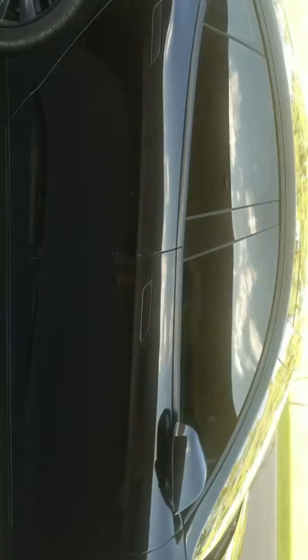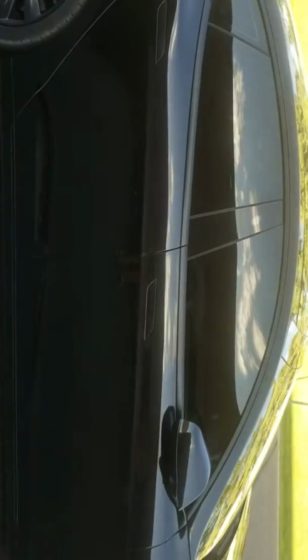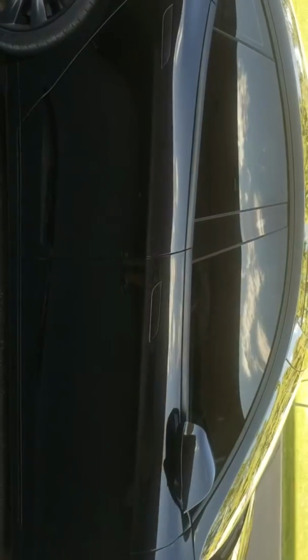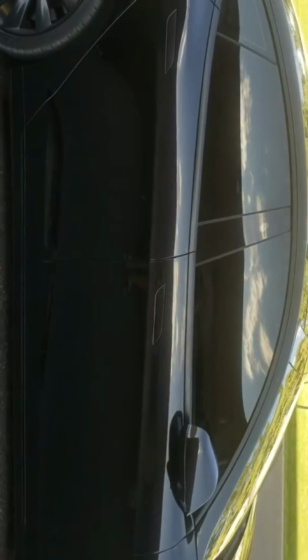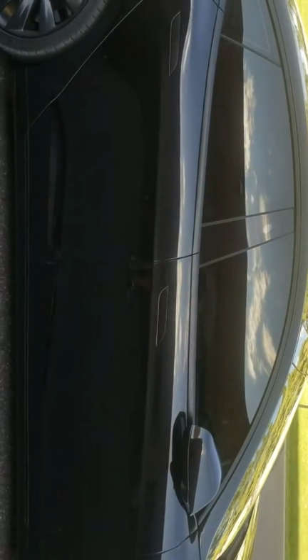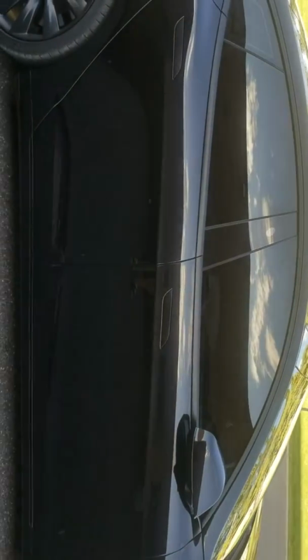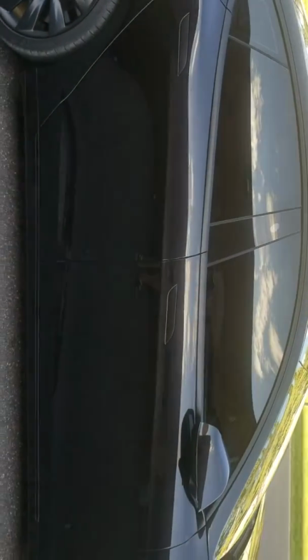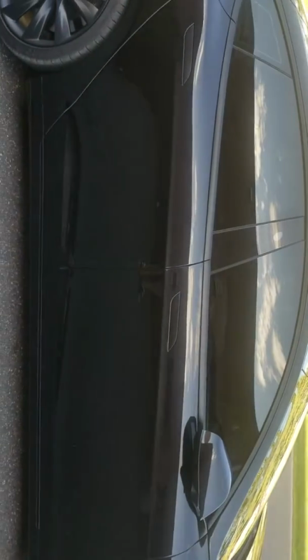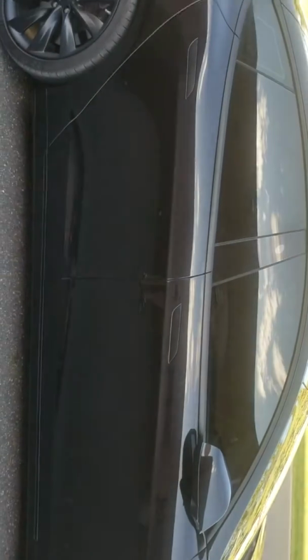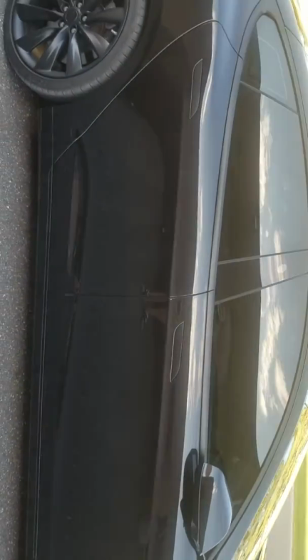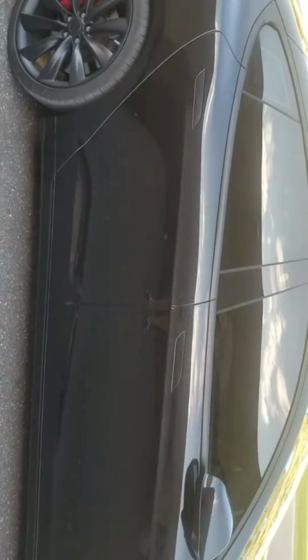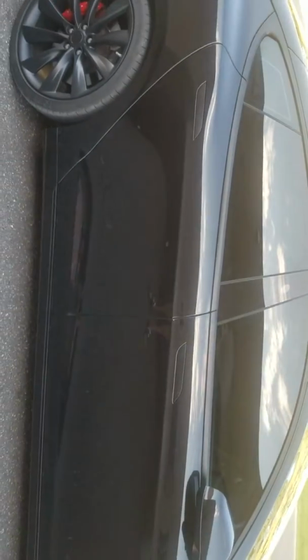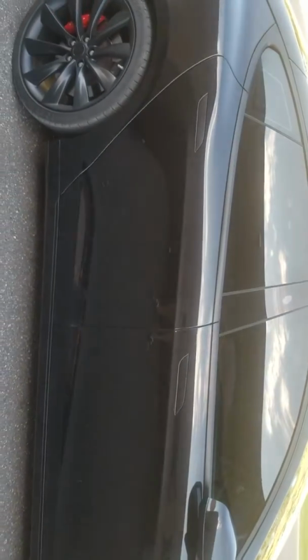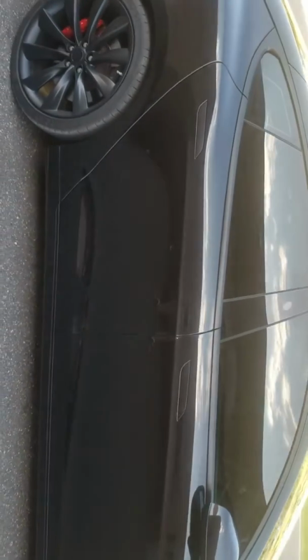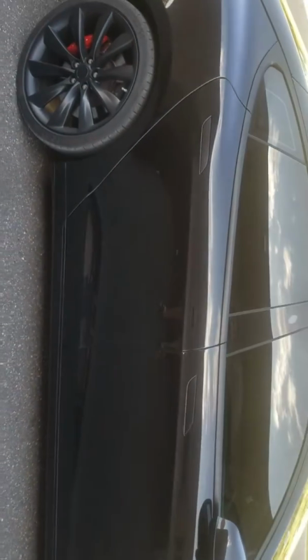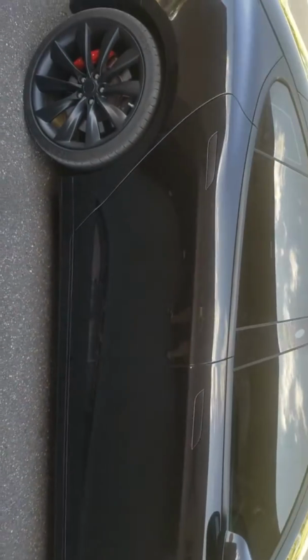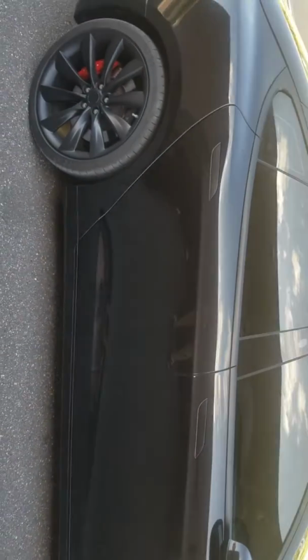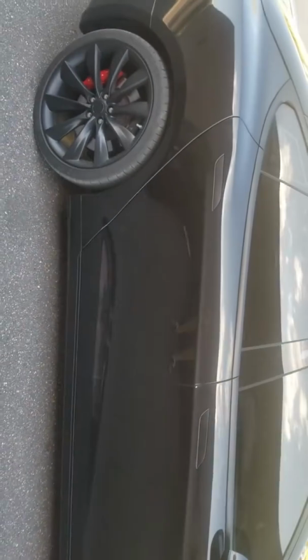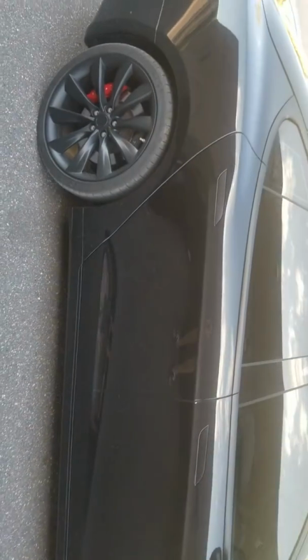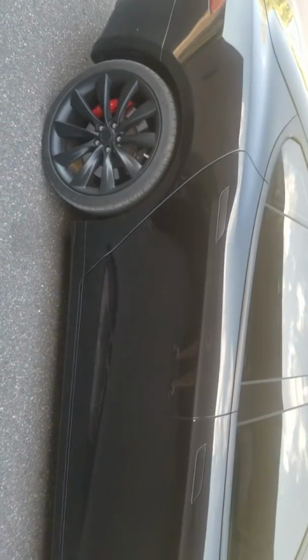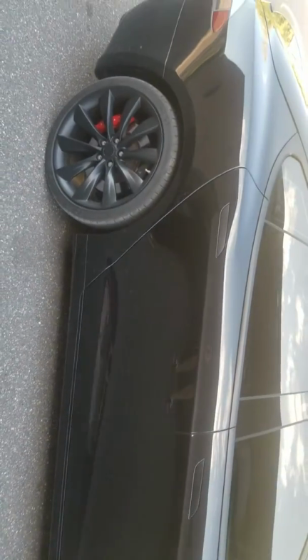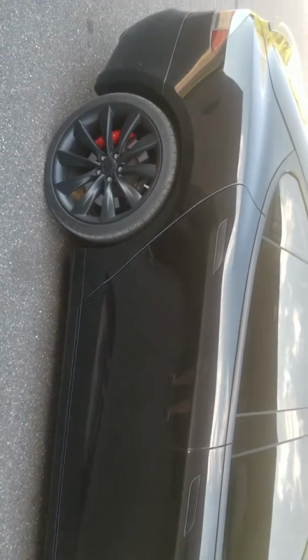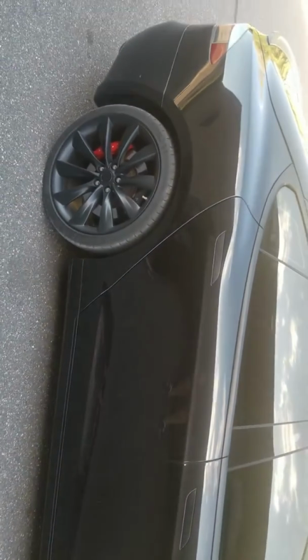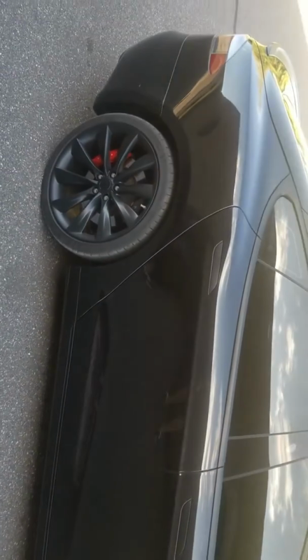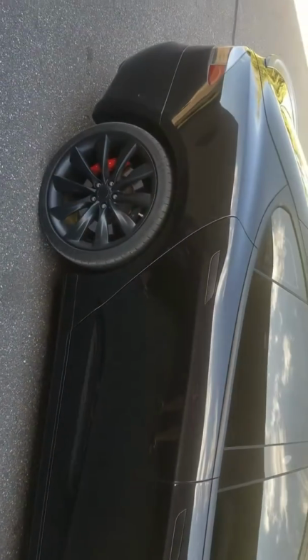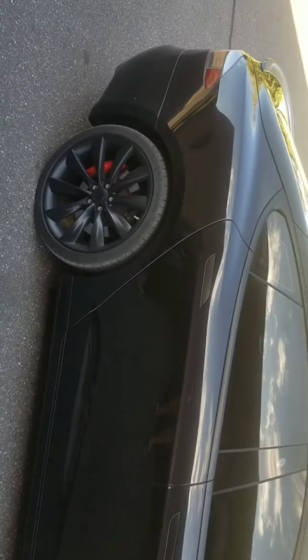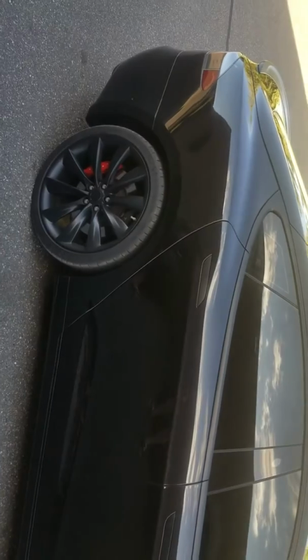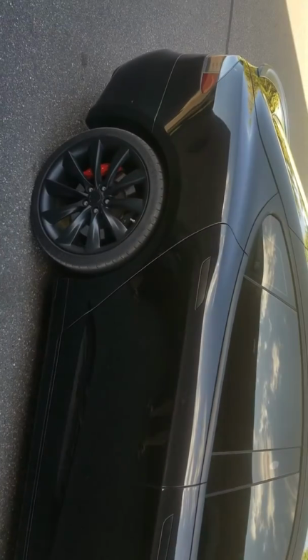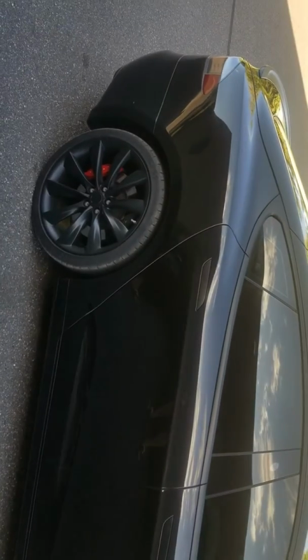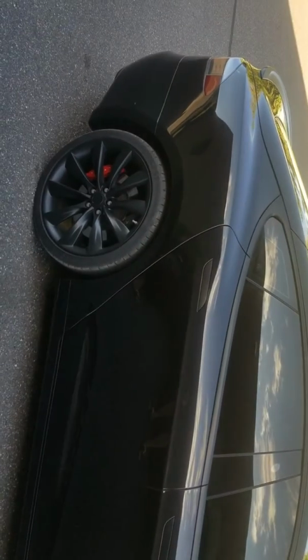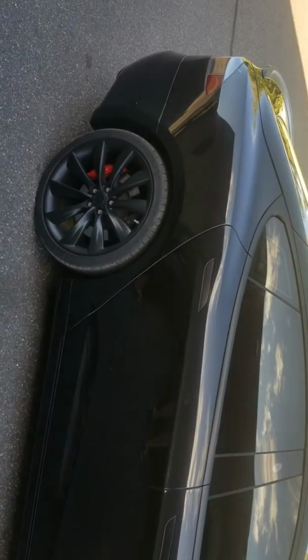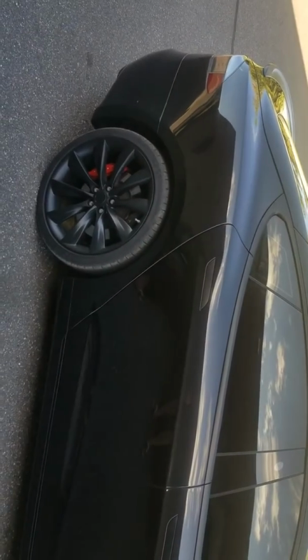What we got here is the 2016 Tesla P90D. I'll do a walk around.